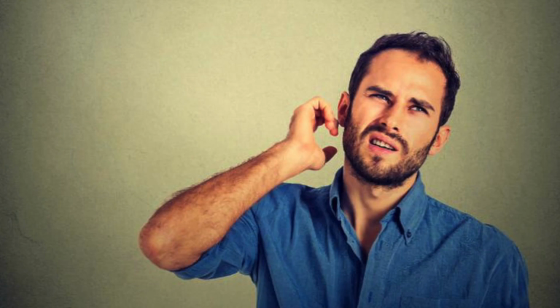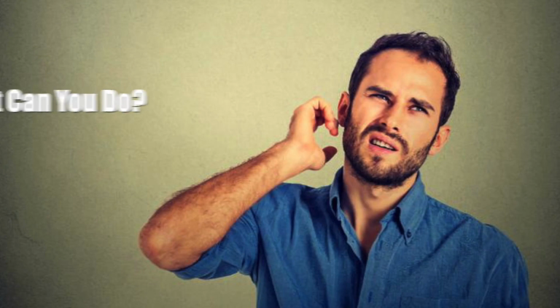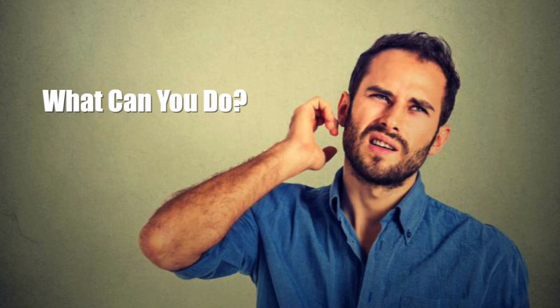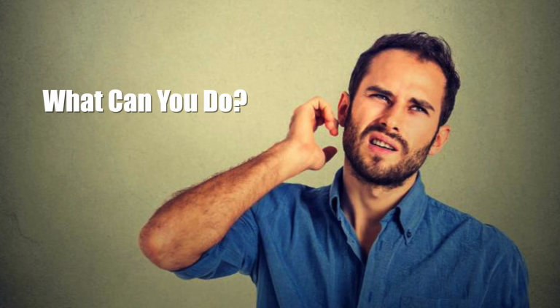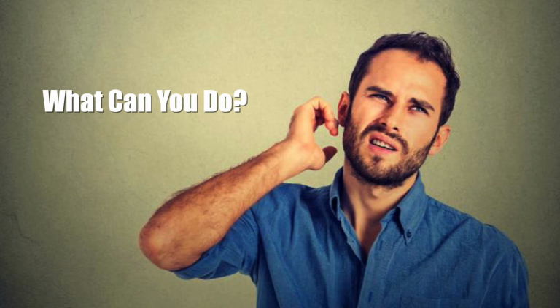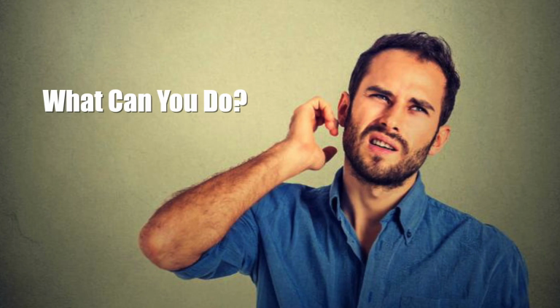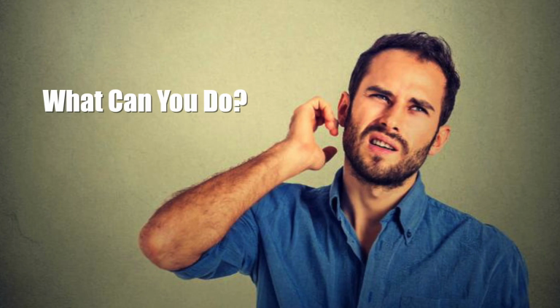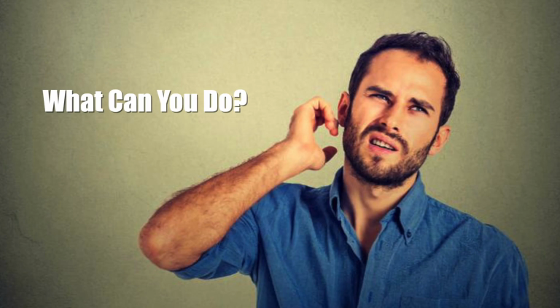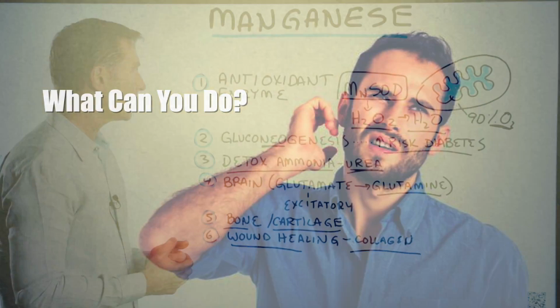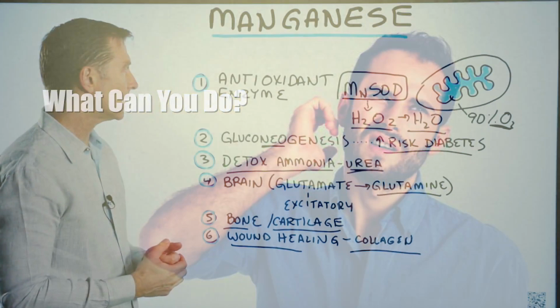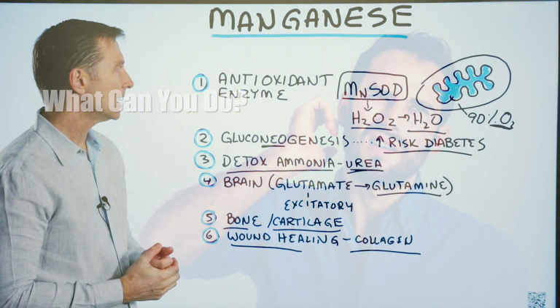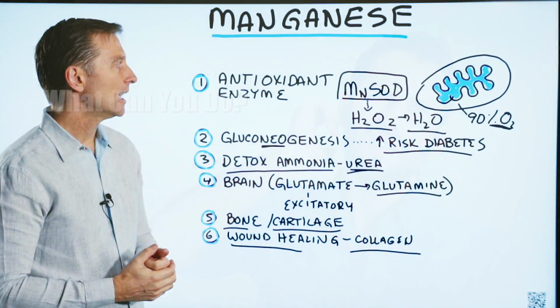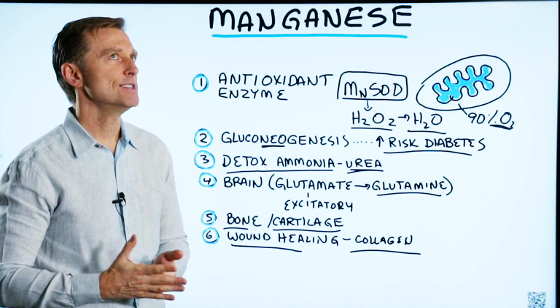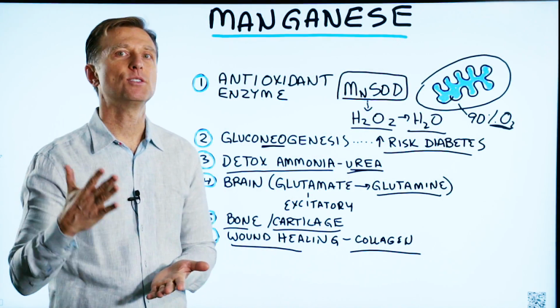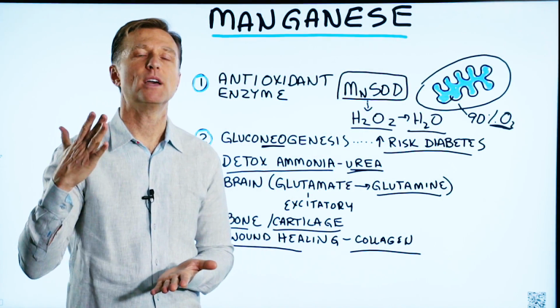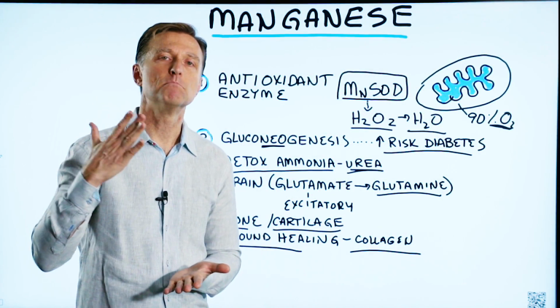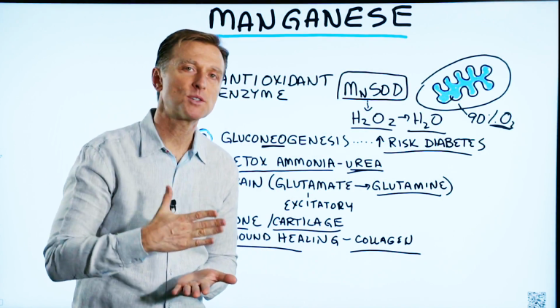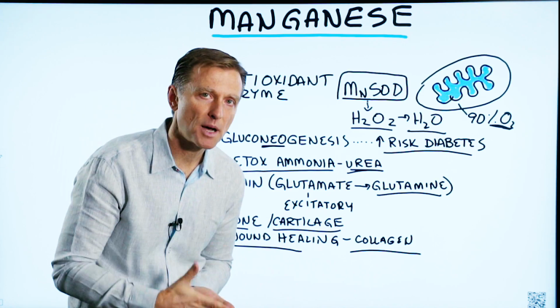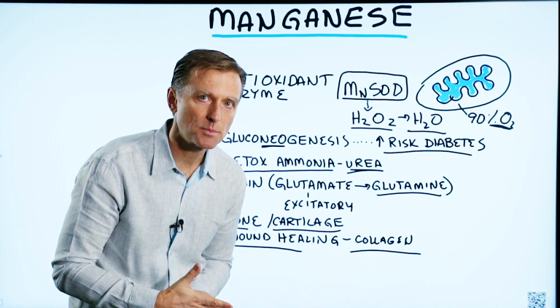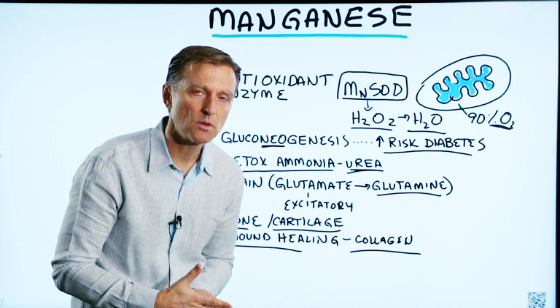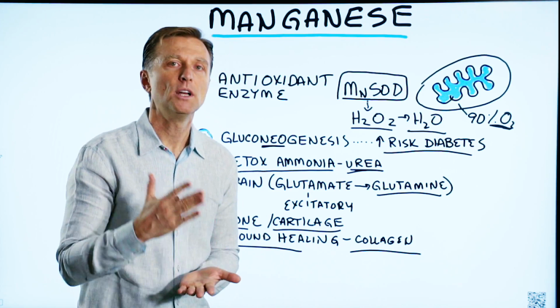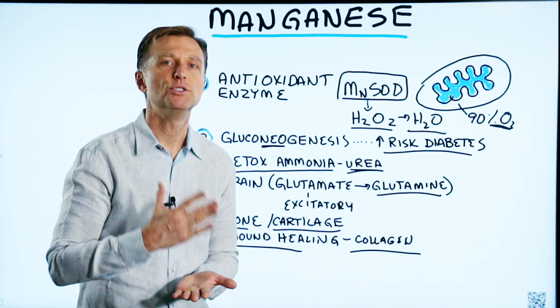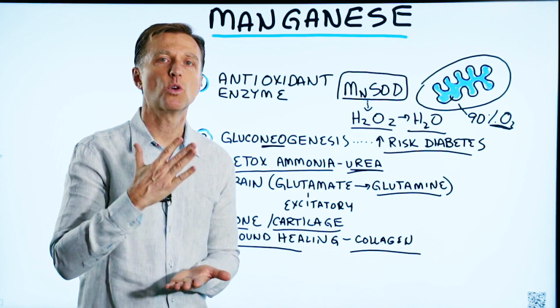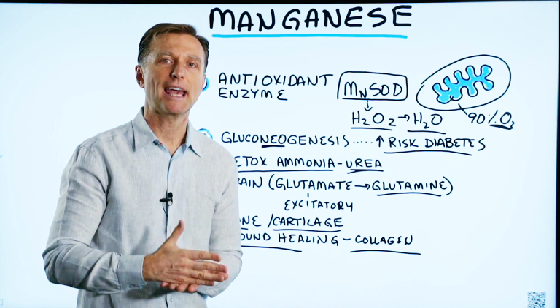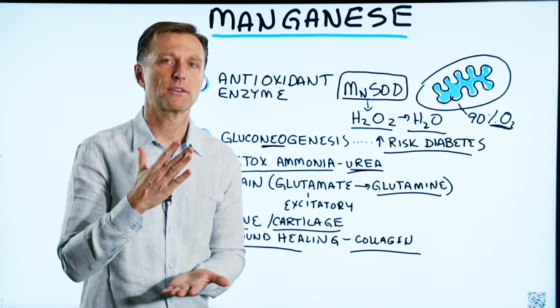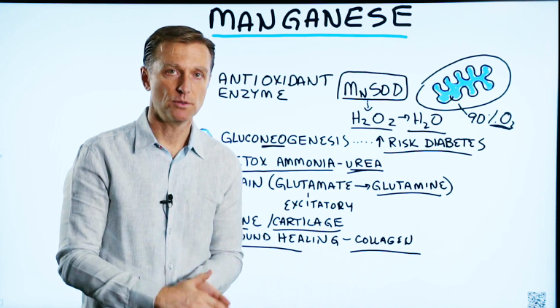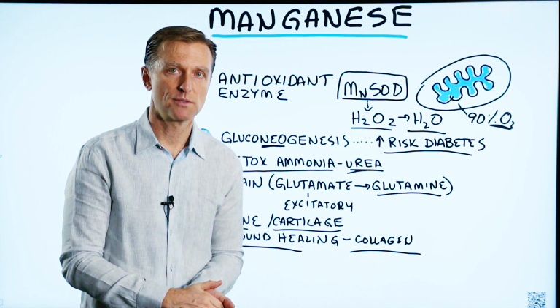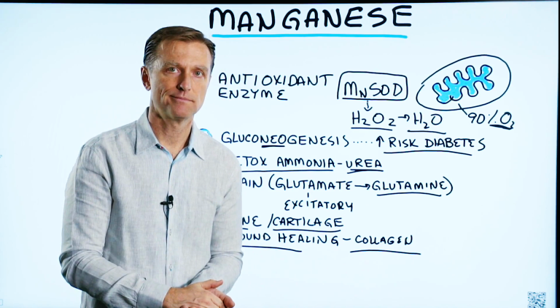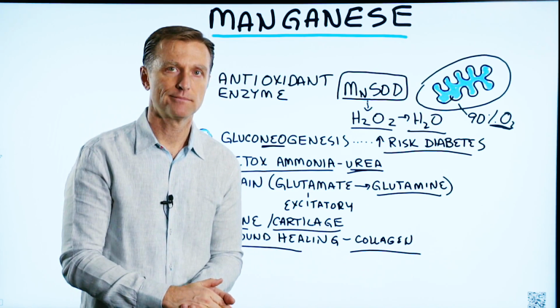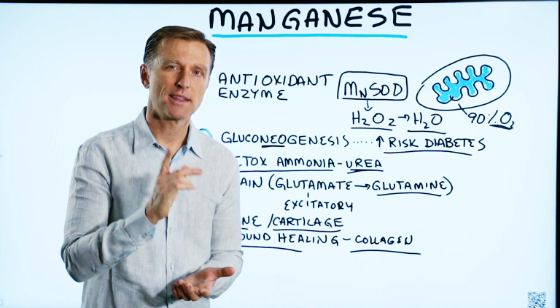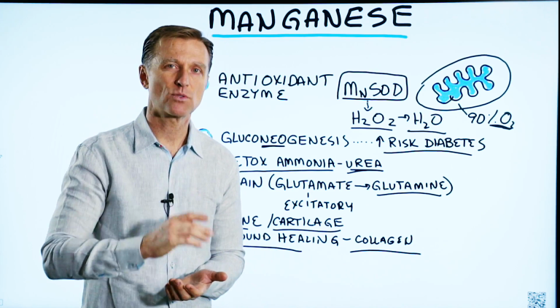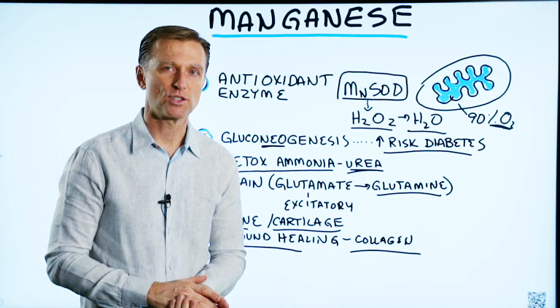So what can you do? The most important thing is to, as much as possible, eat organic foods. Thanks for watching.